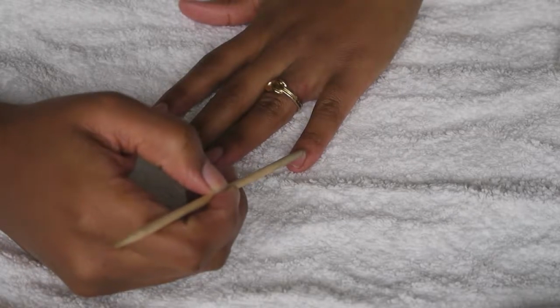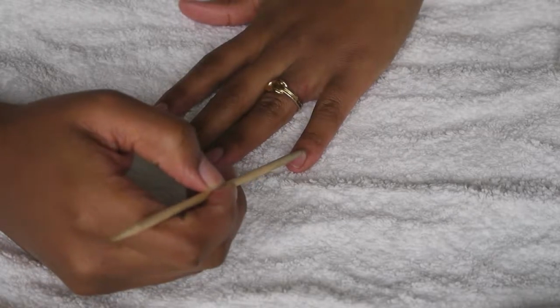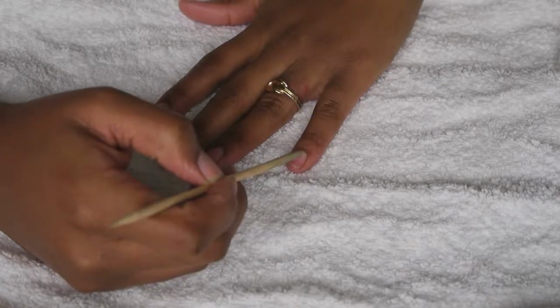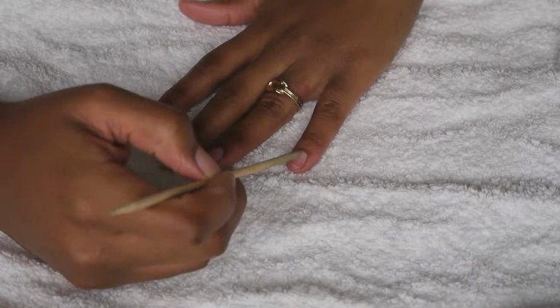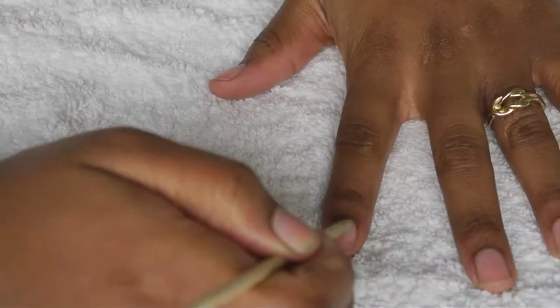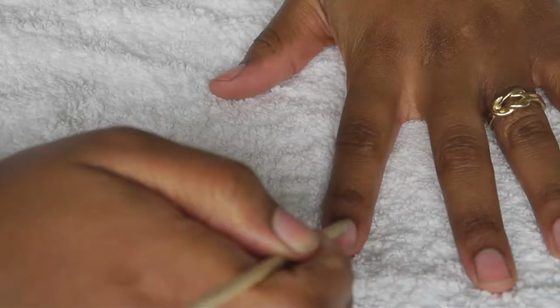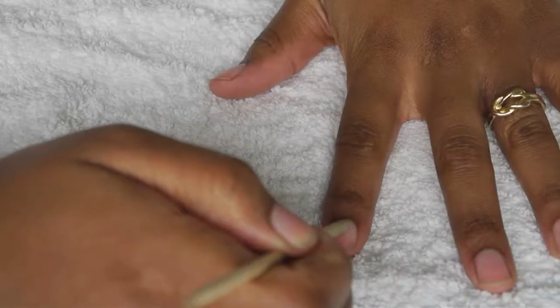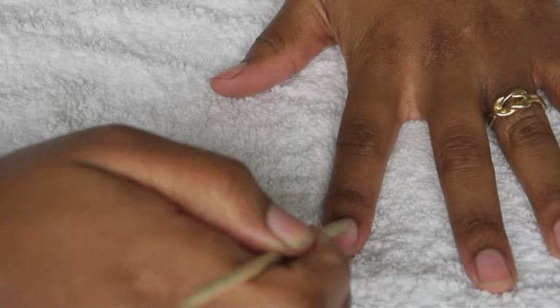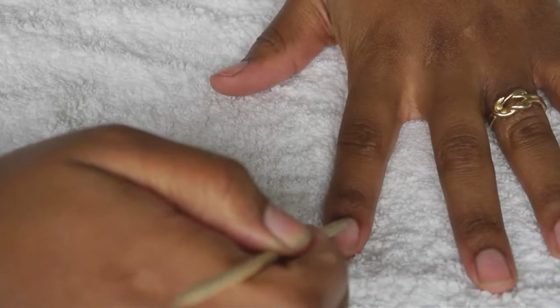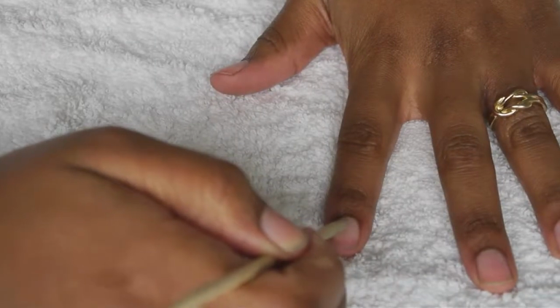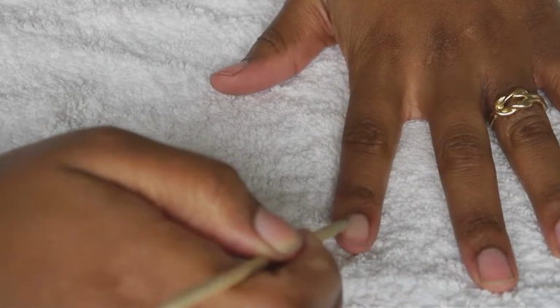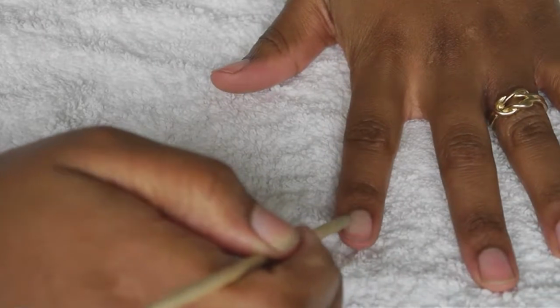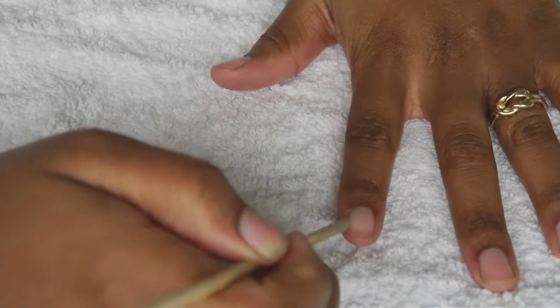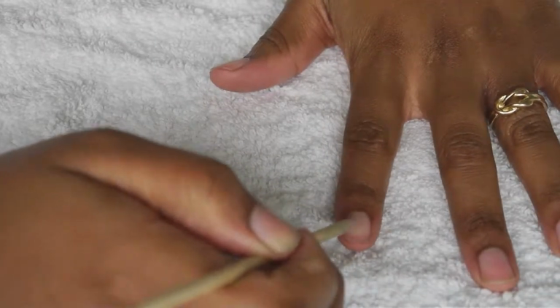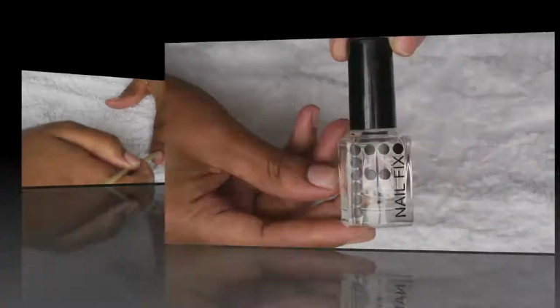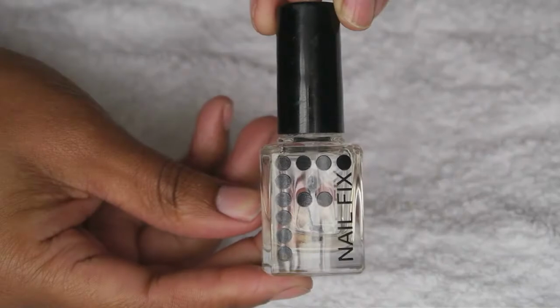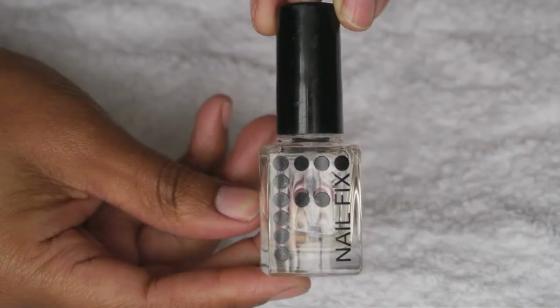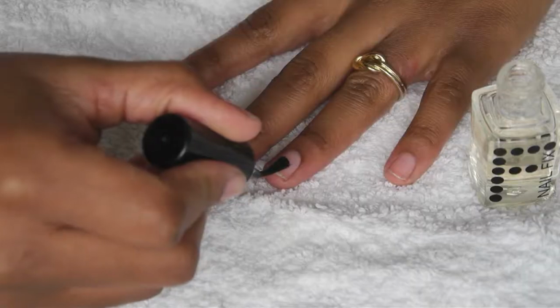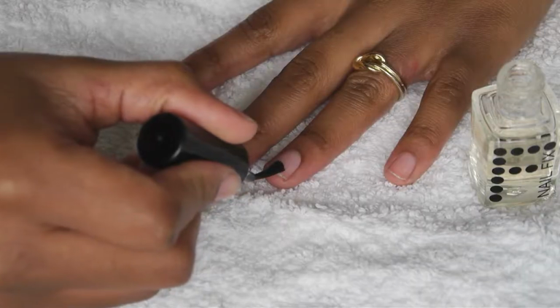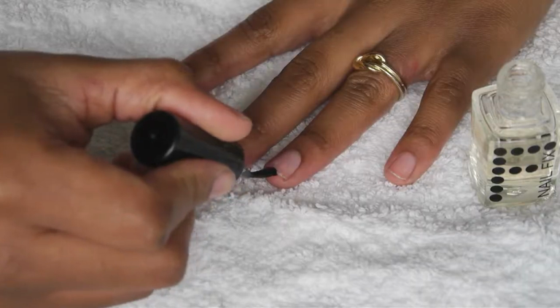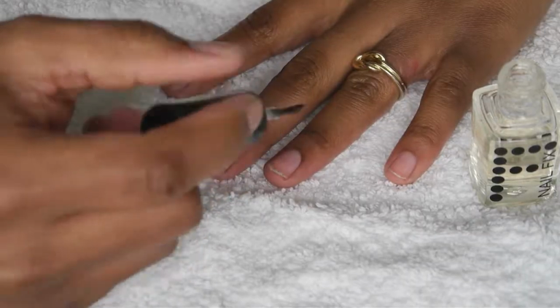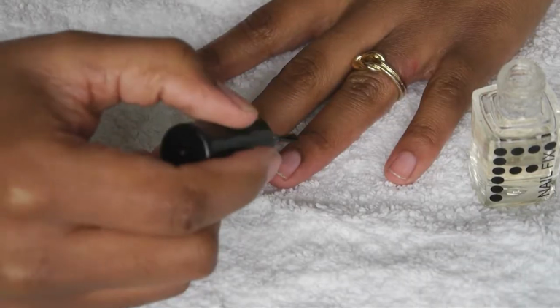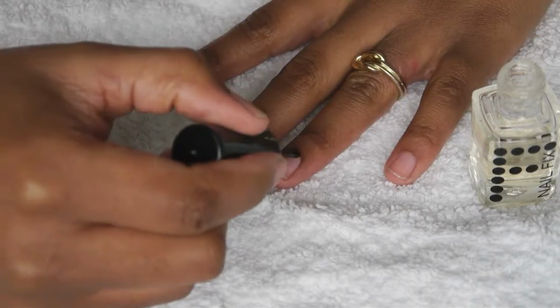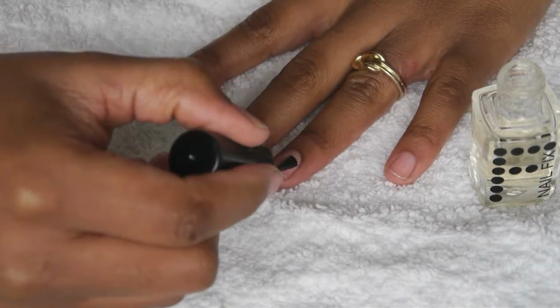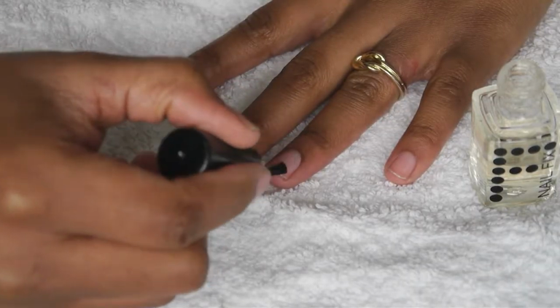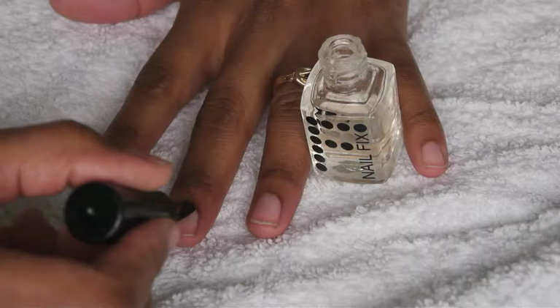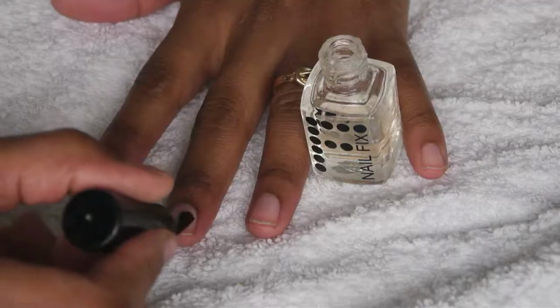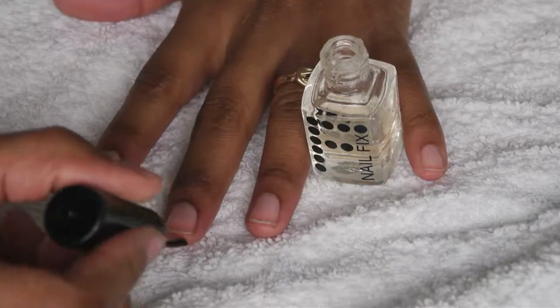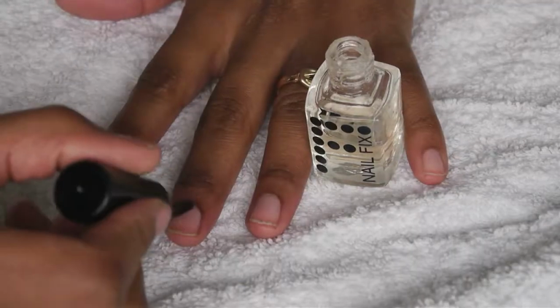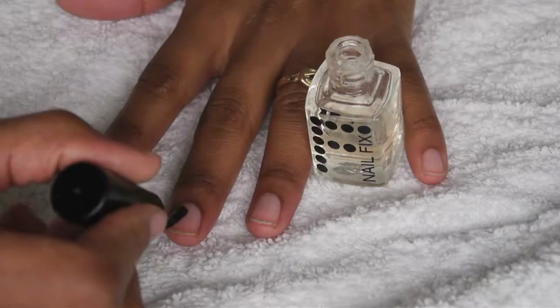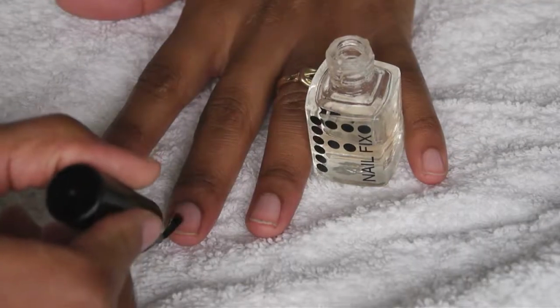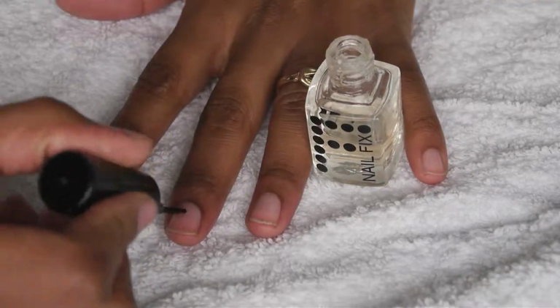Then using an orange stick, just gently push back your cuticles. Then I like to add a neutral or clear base coat.